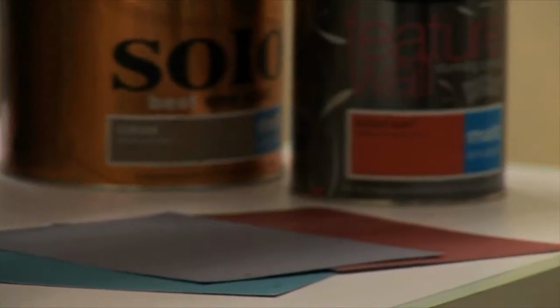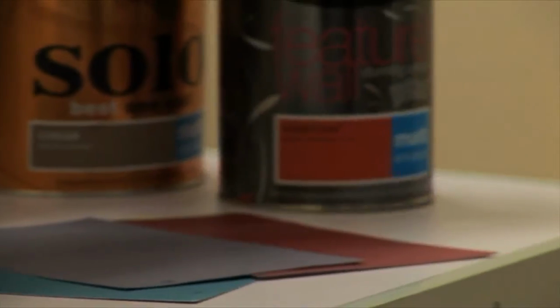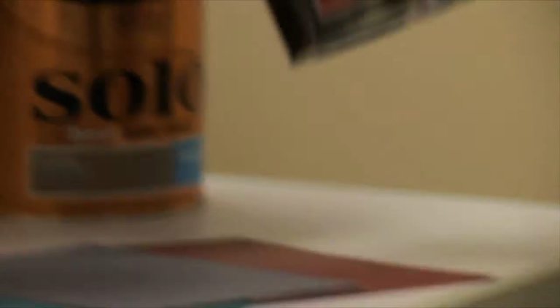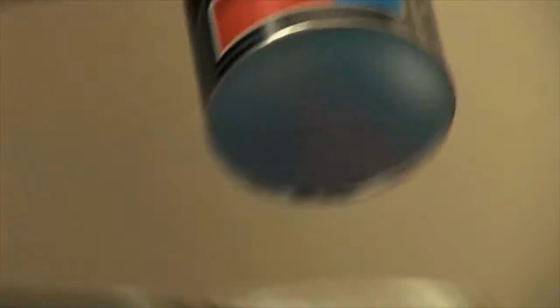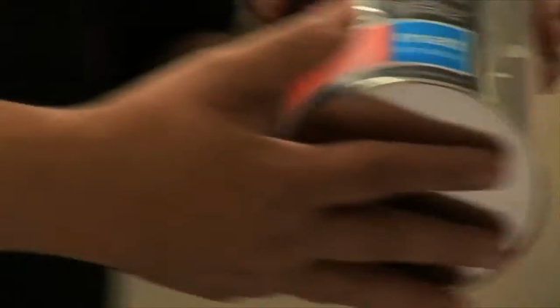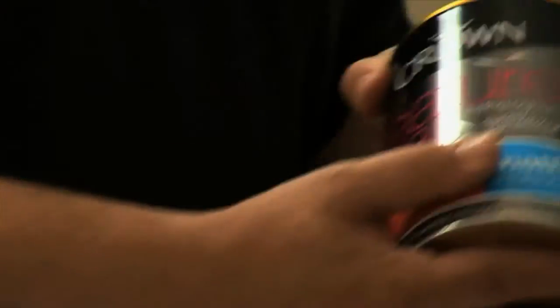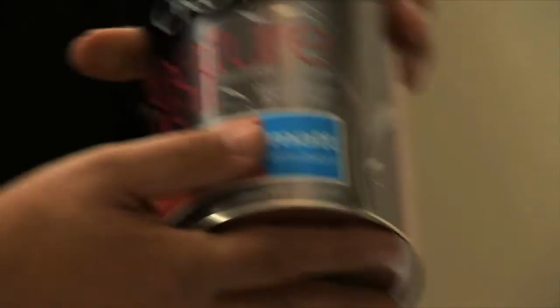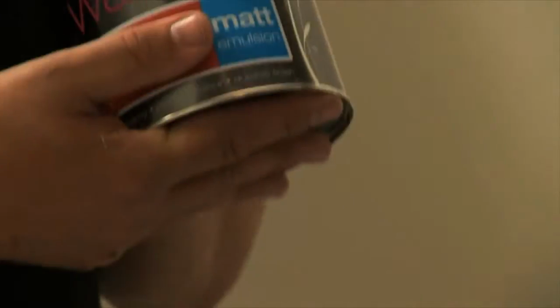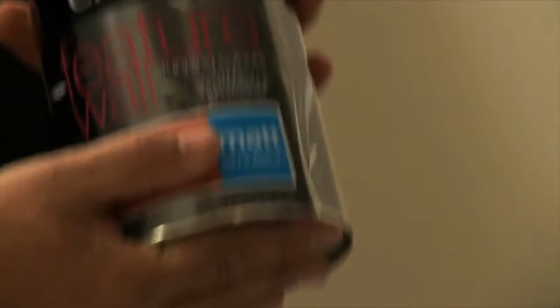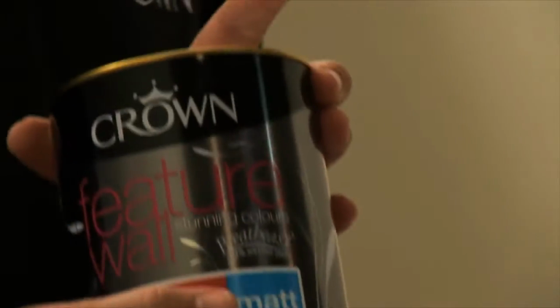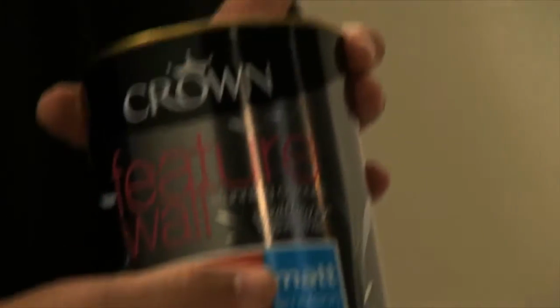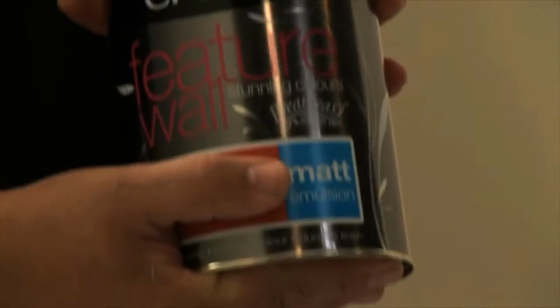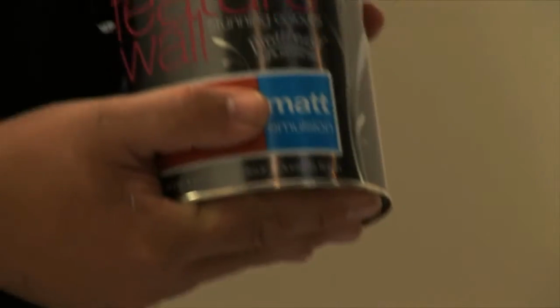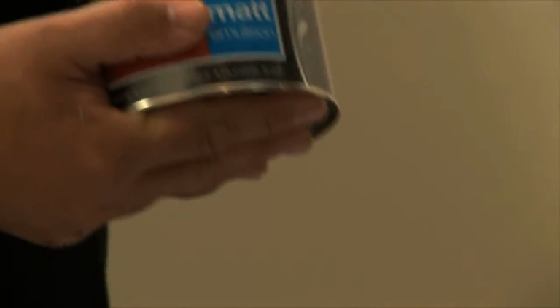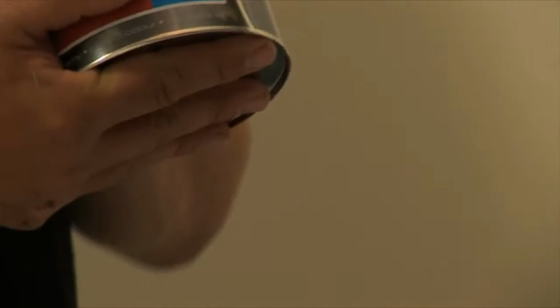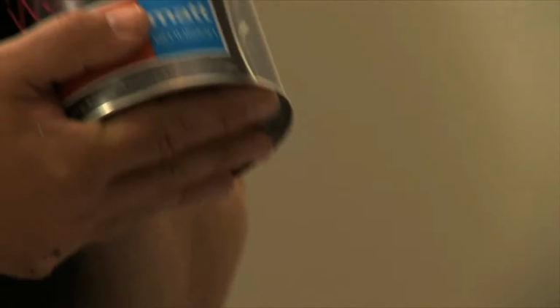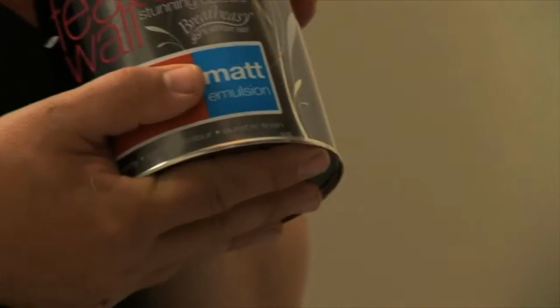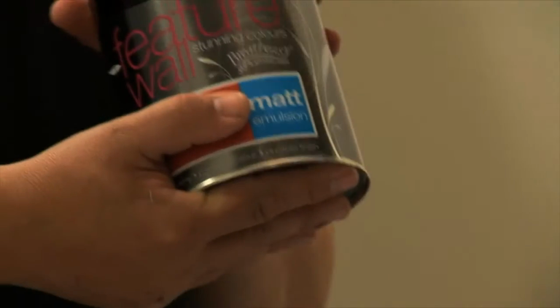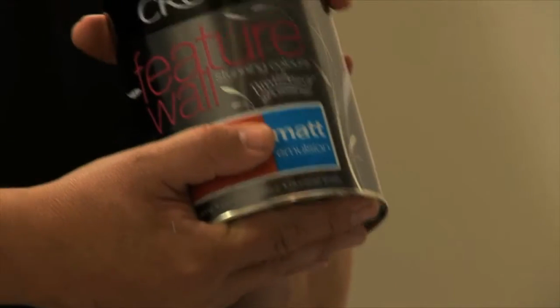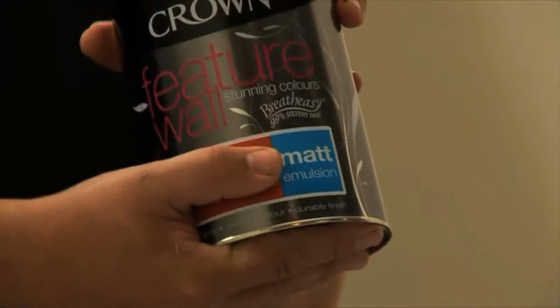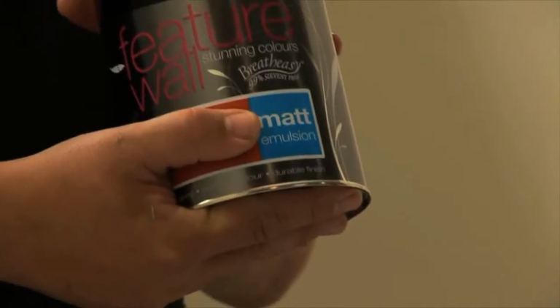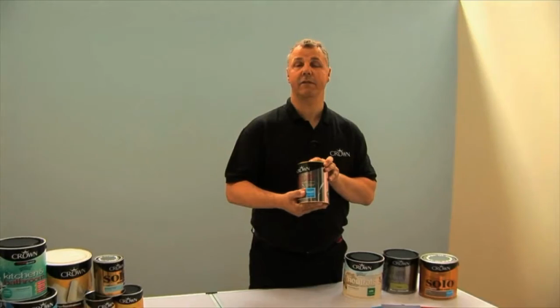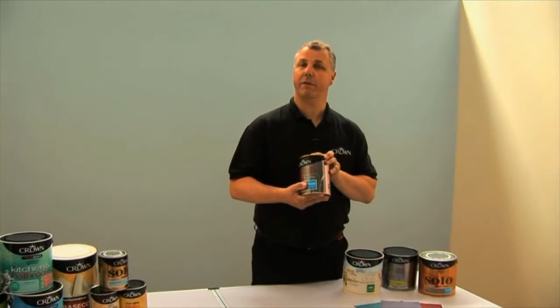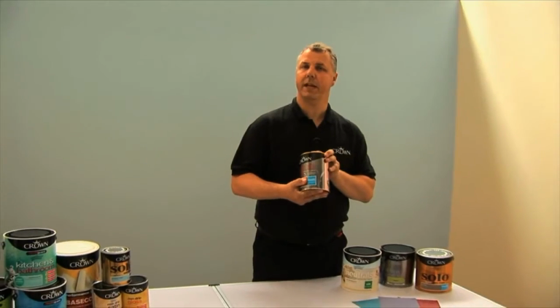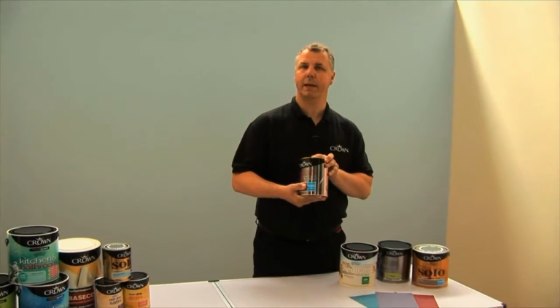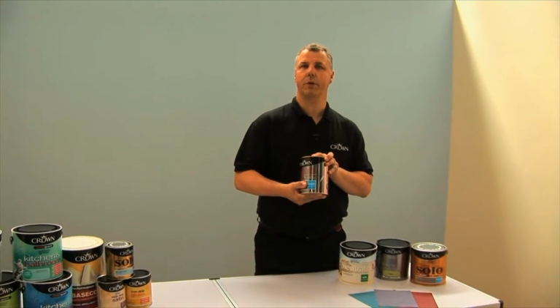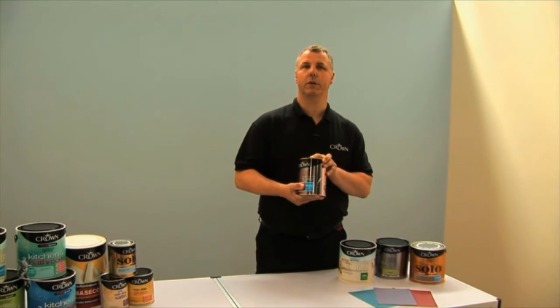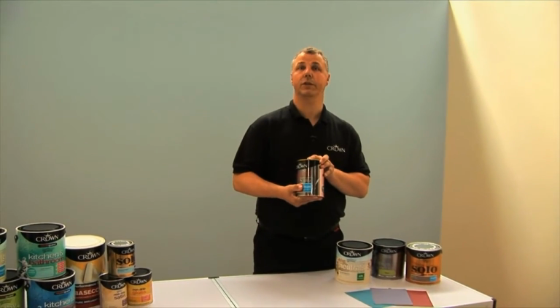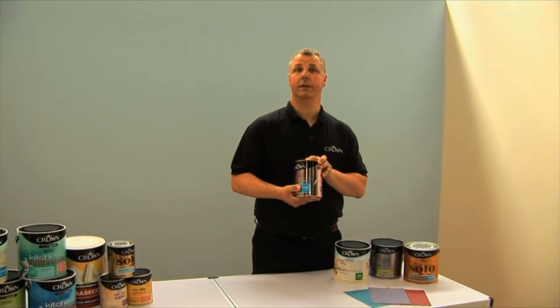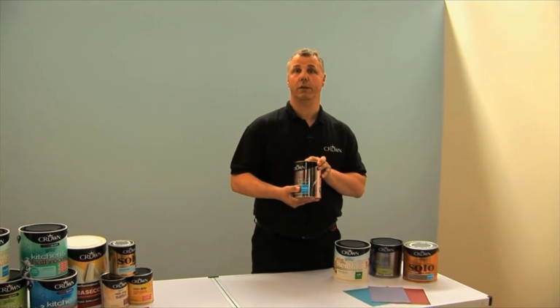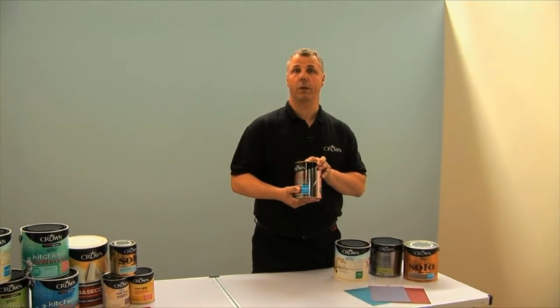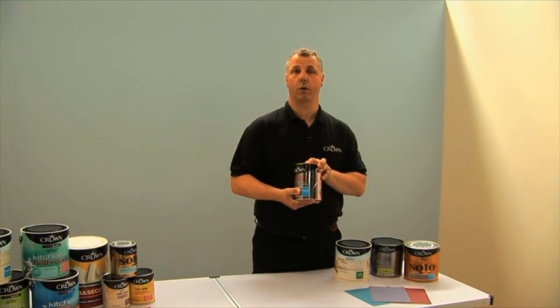Then we have the matte finish, which is indicated again on the can. This gives a real non-reflective but very contemporary look to the colour on the wall.